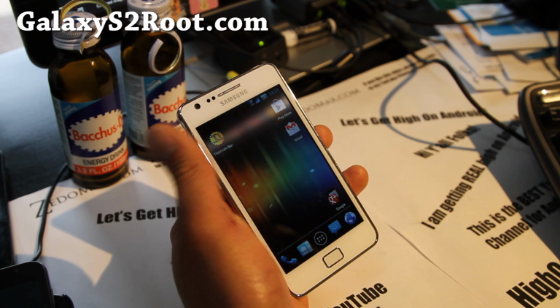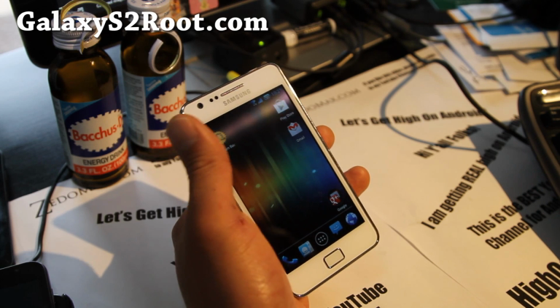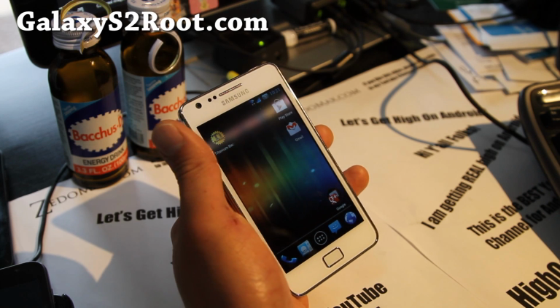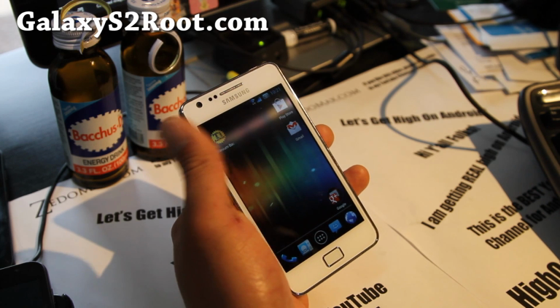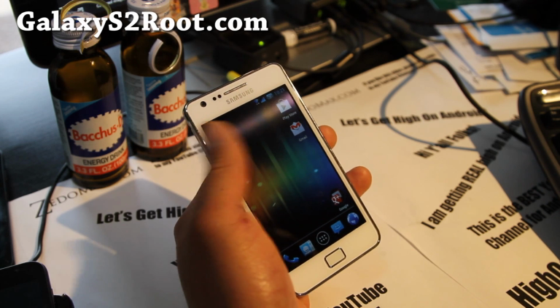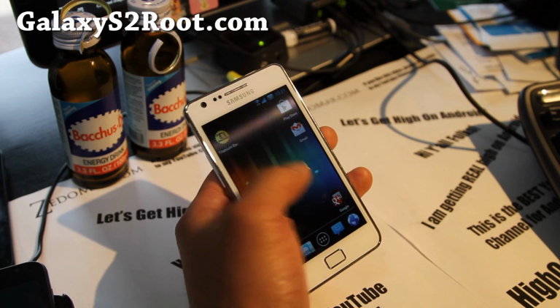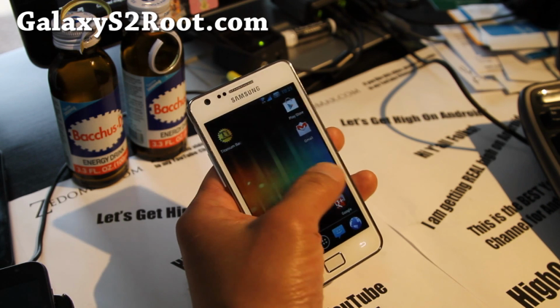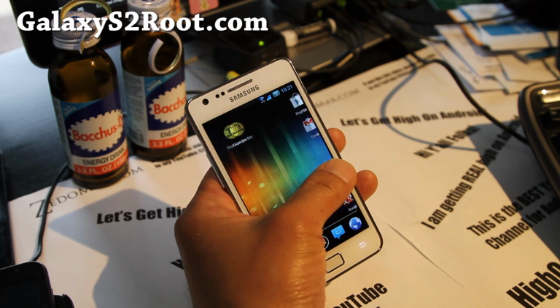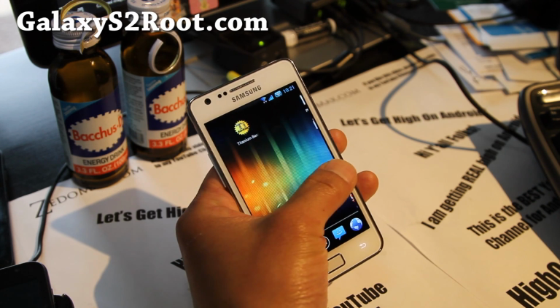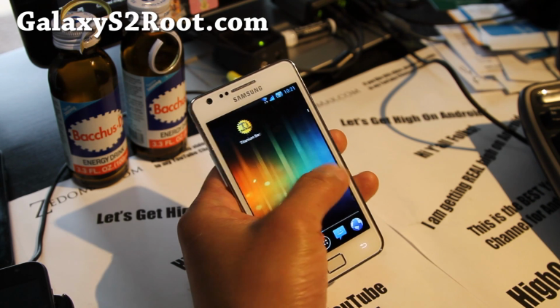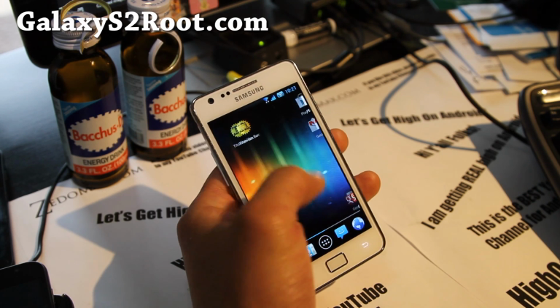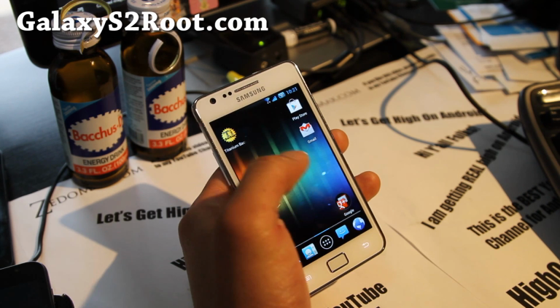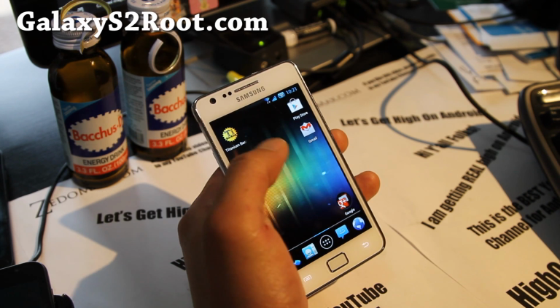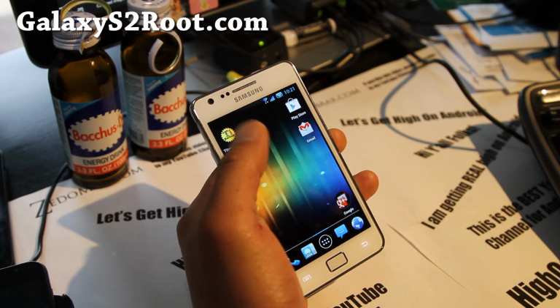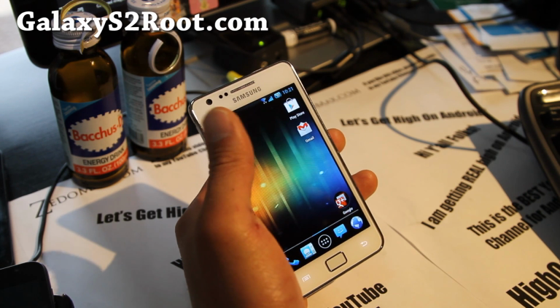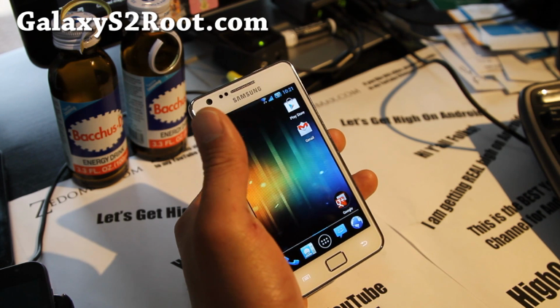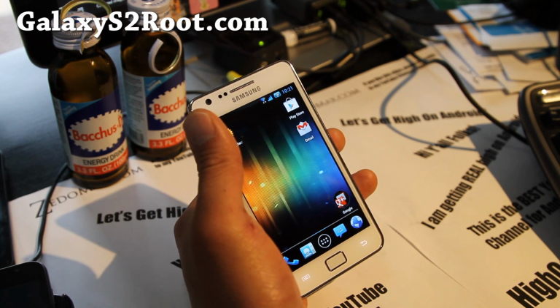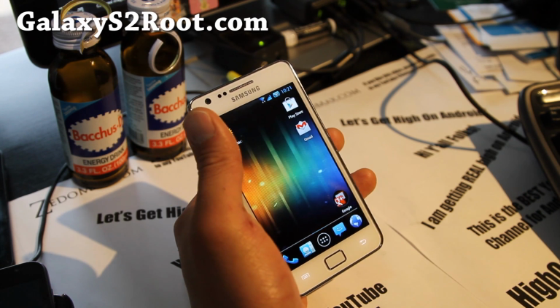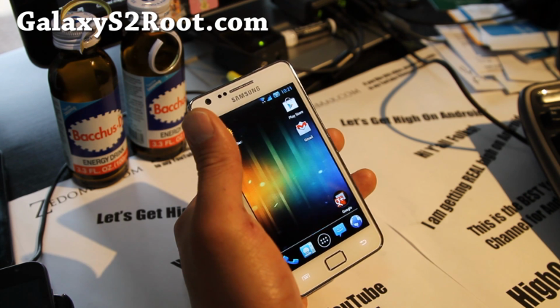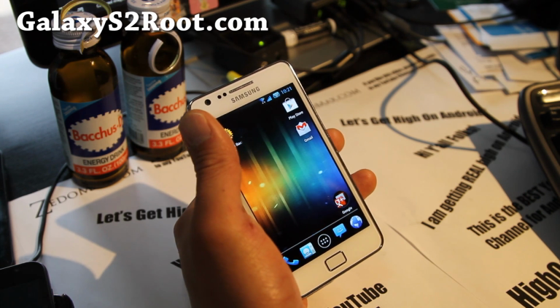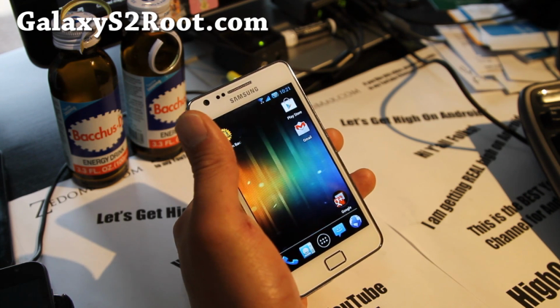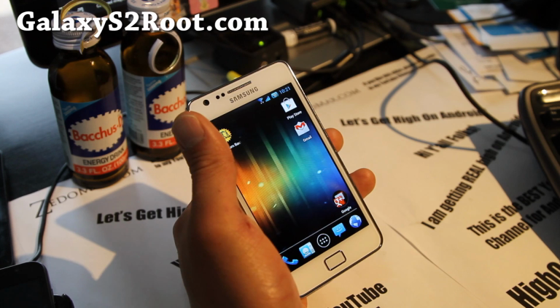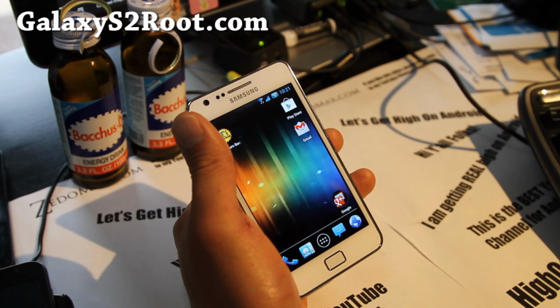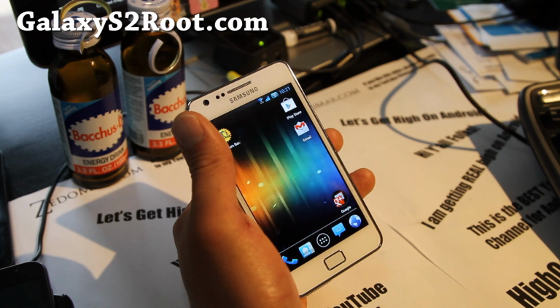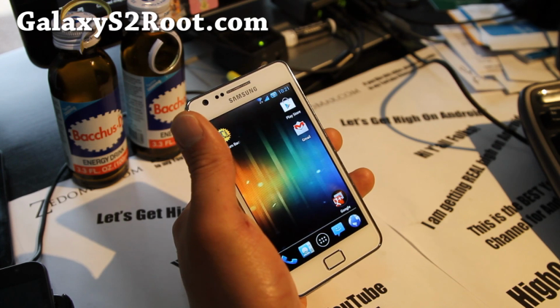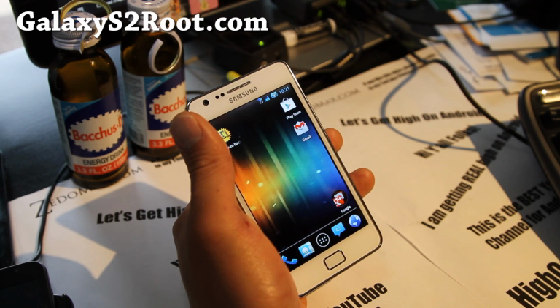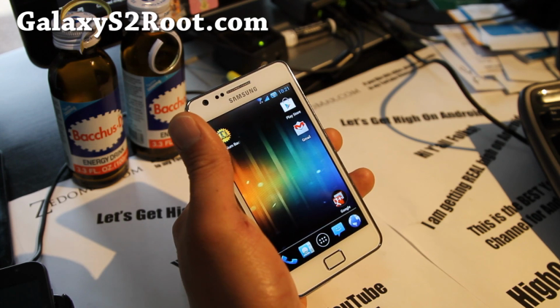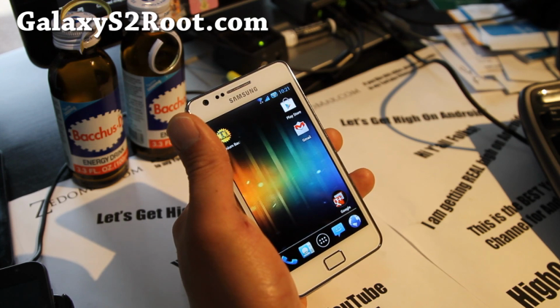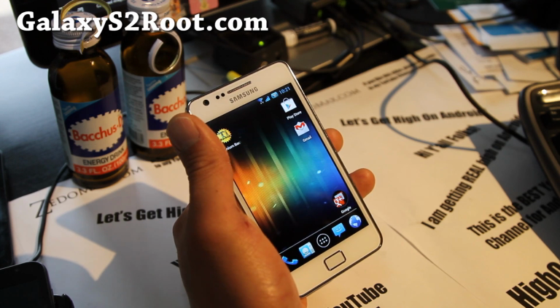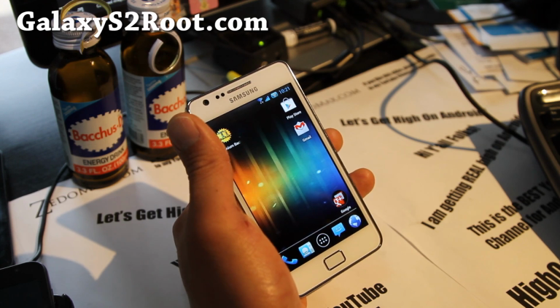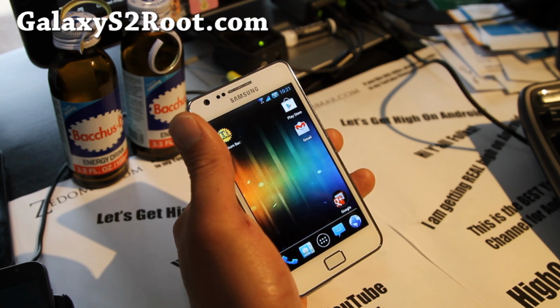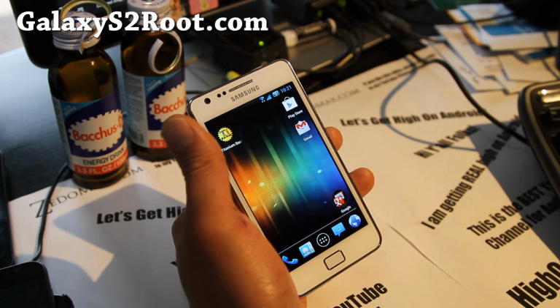Also, if you have an Epic 4G Touch — Sprint's Galaxy S2 — check out Epic4GTouchRoot.com instead and do the same thing.